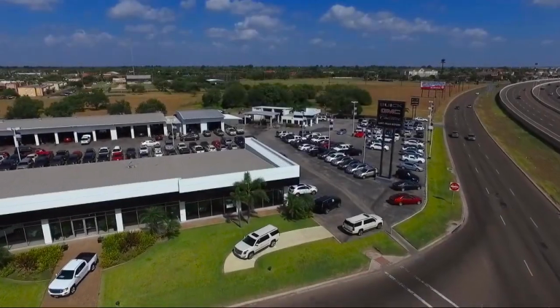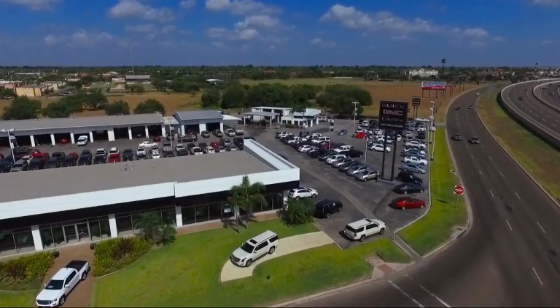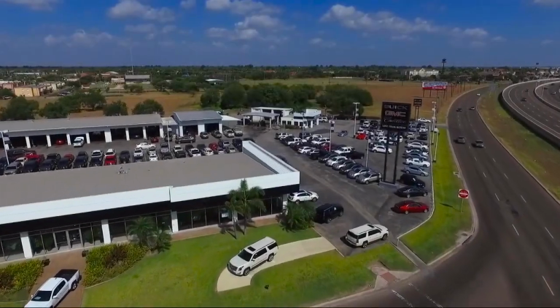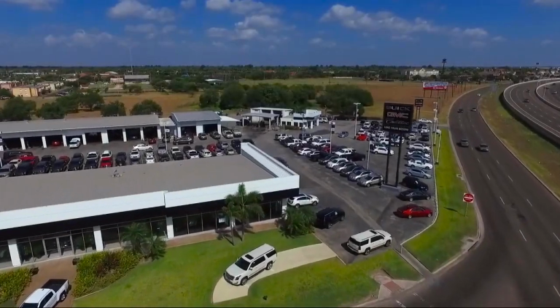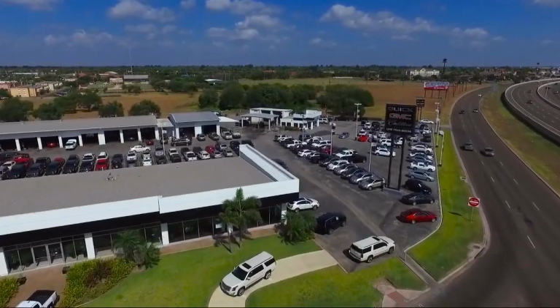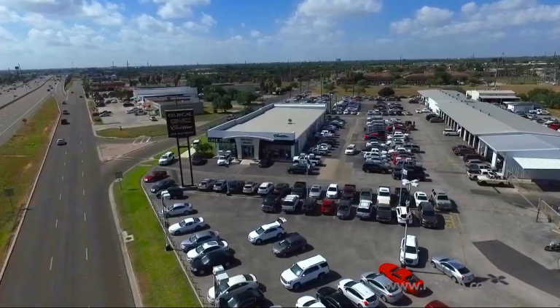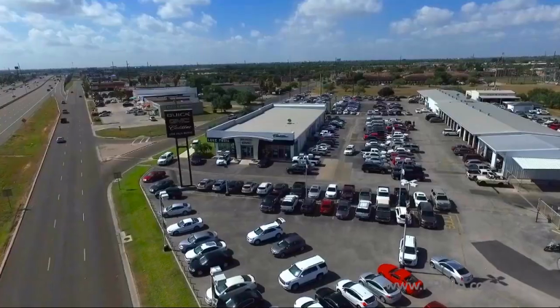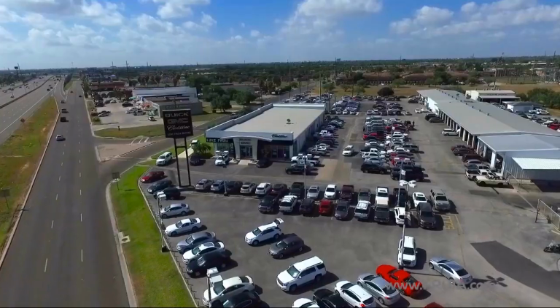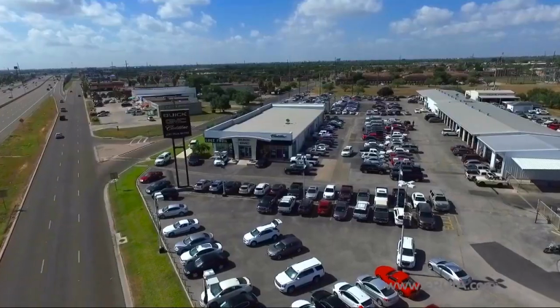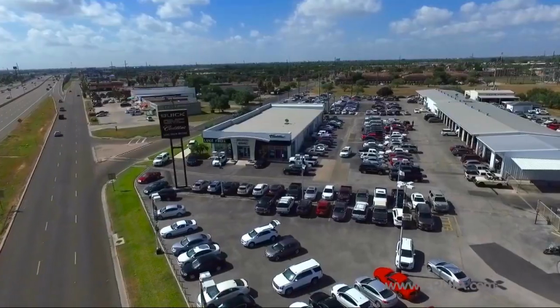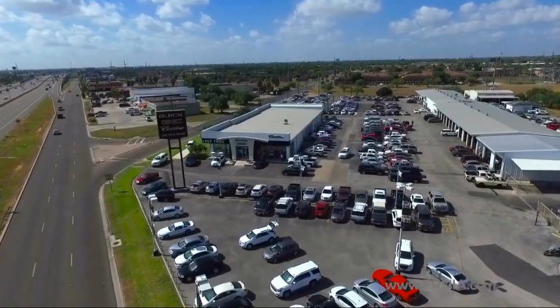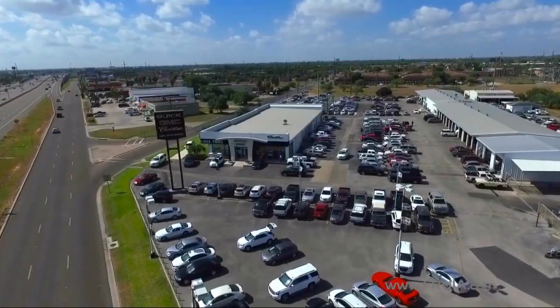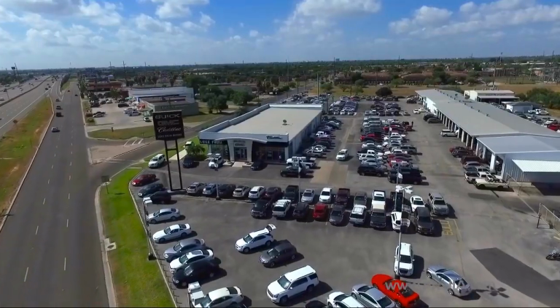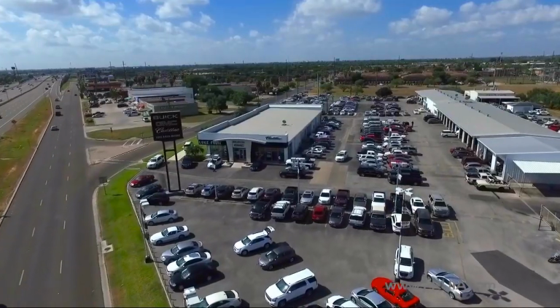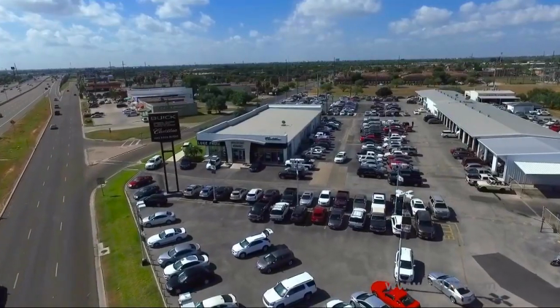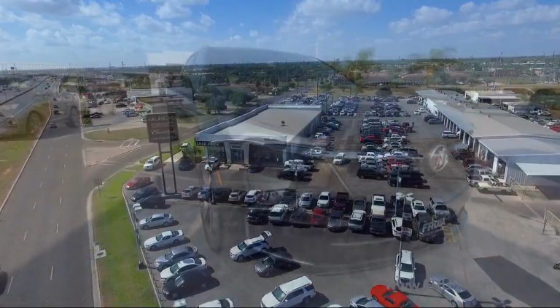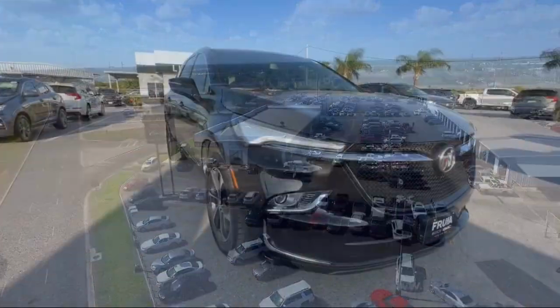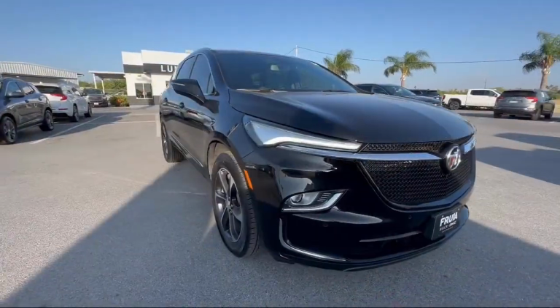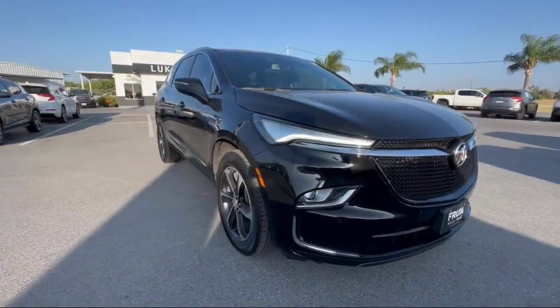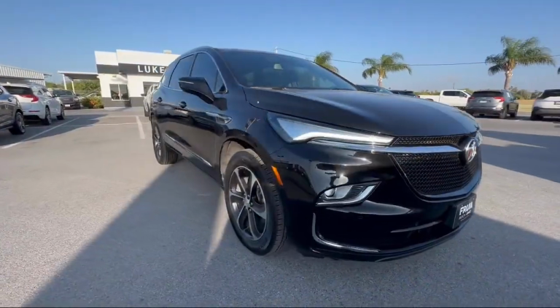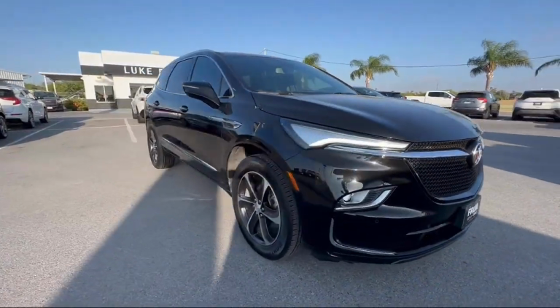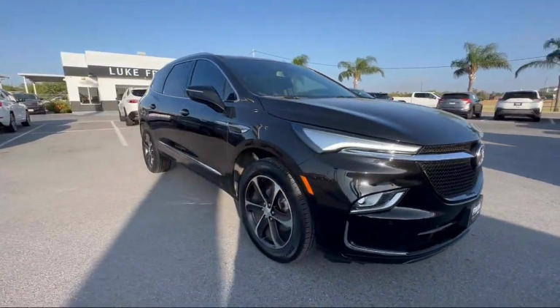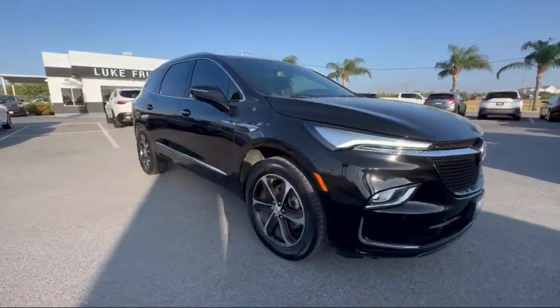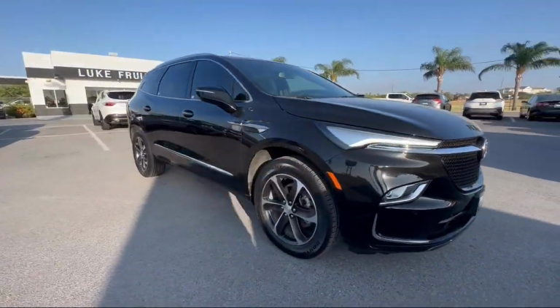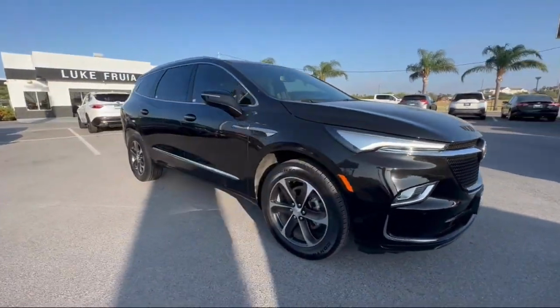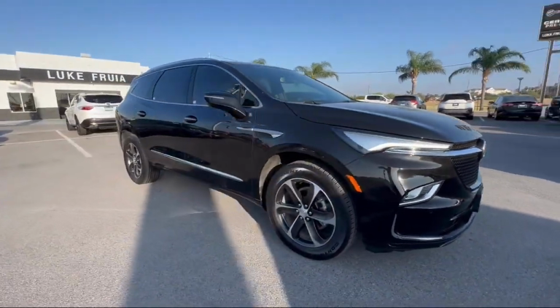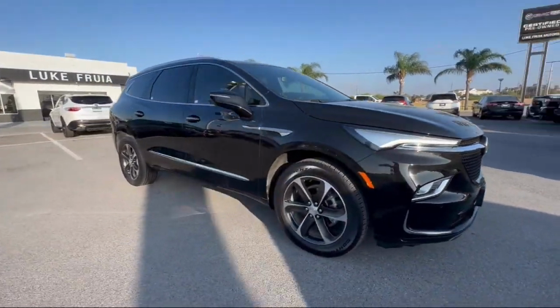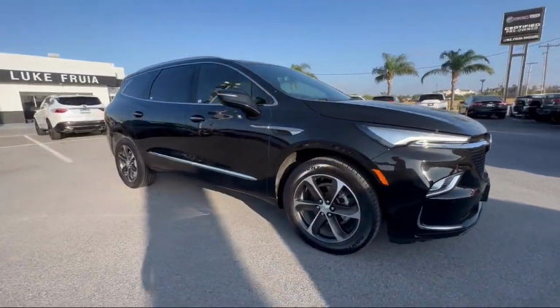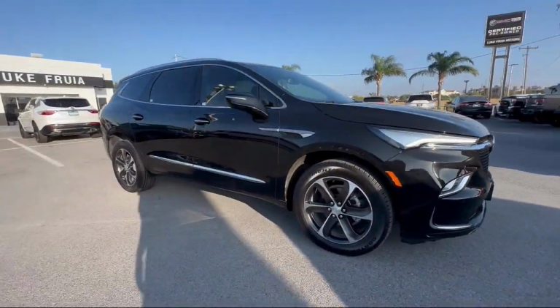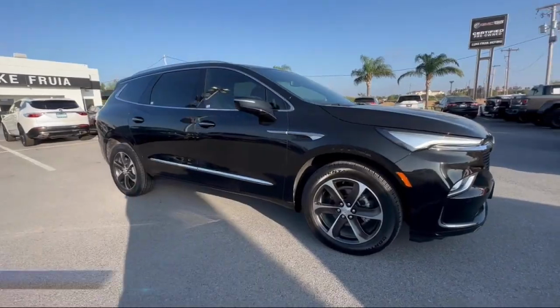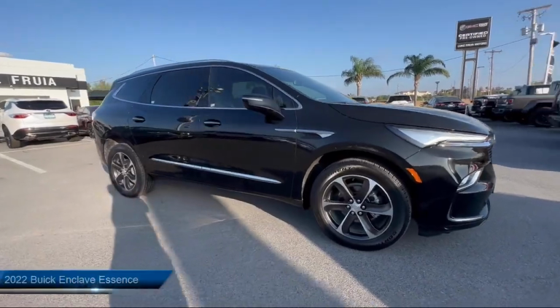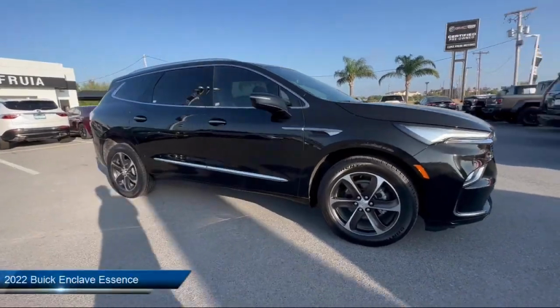Welcome to Luke Rulia Motors, and here's a look at another one of our great vehicles from our inventory.